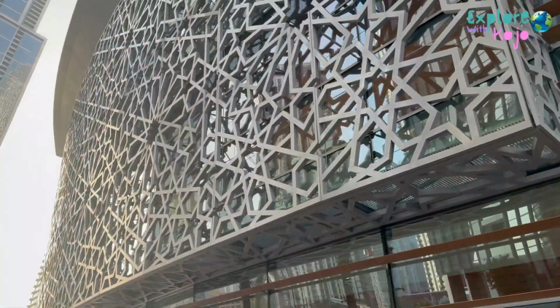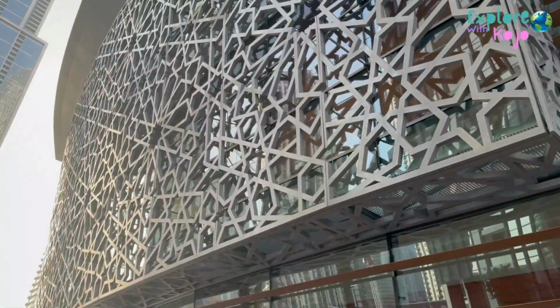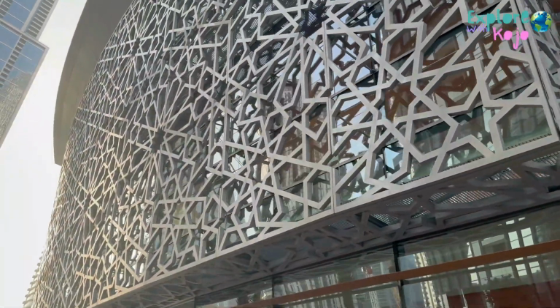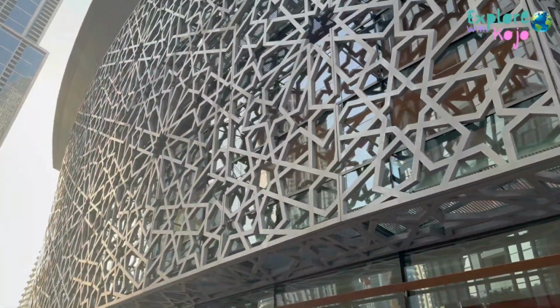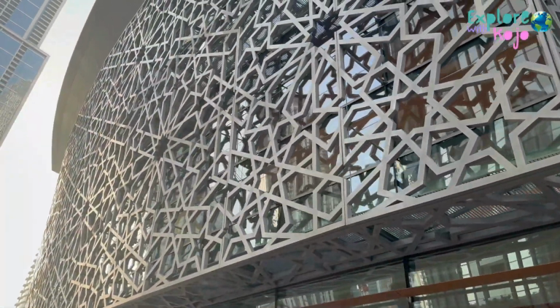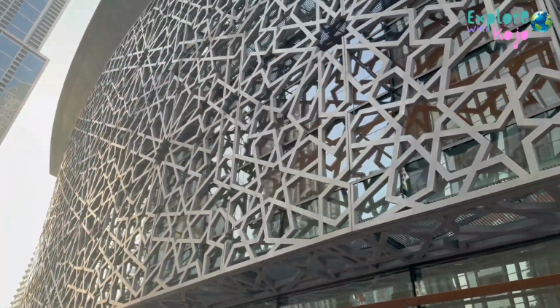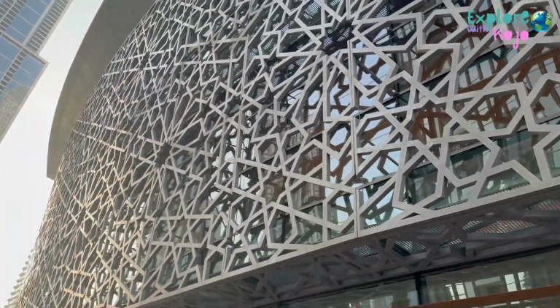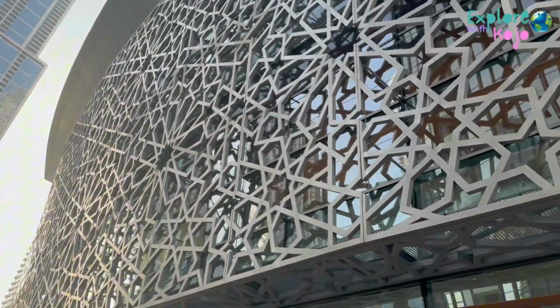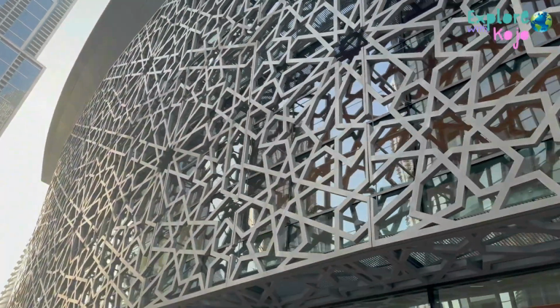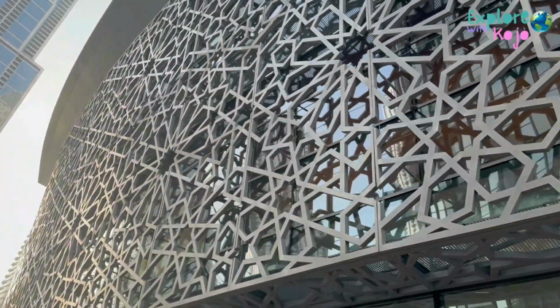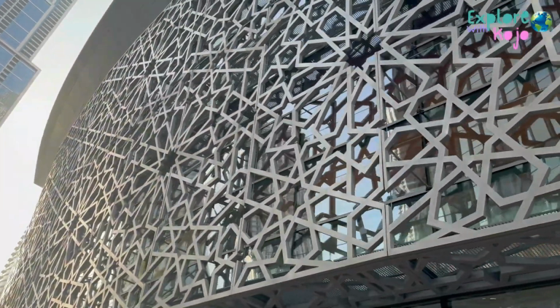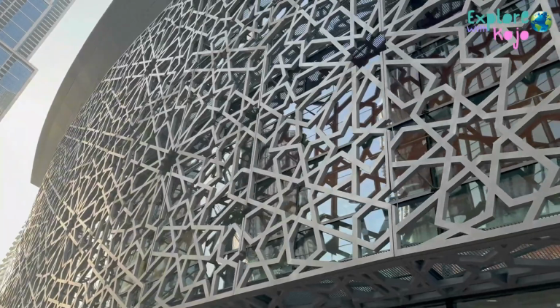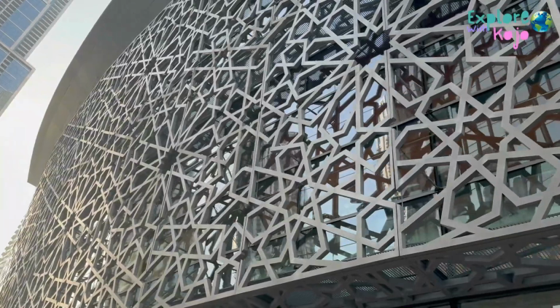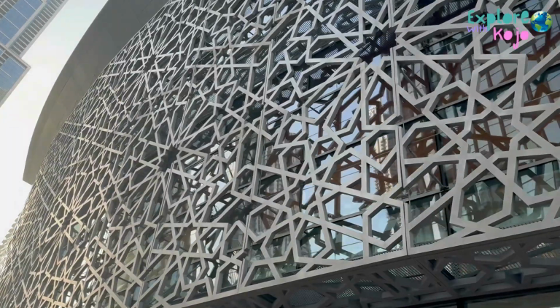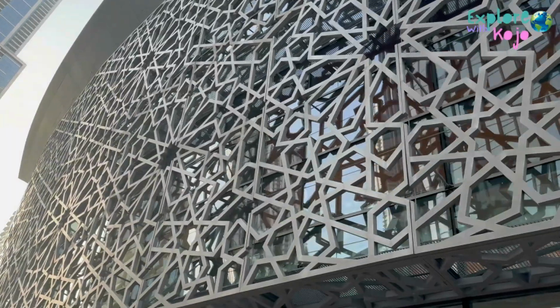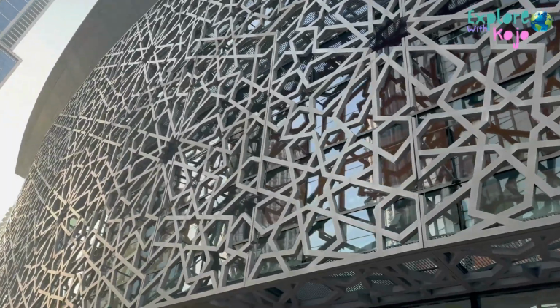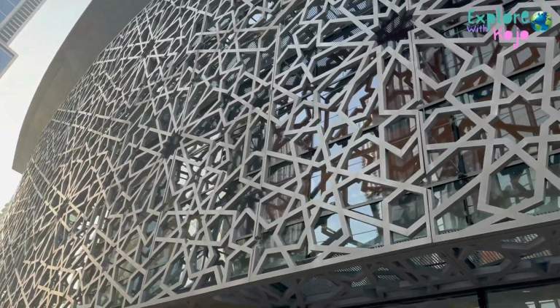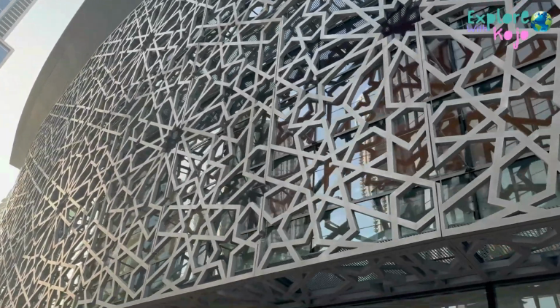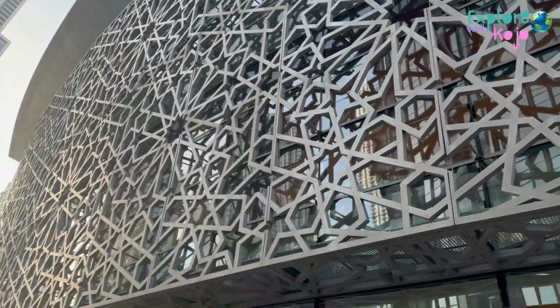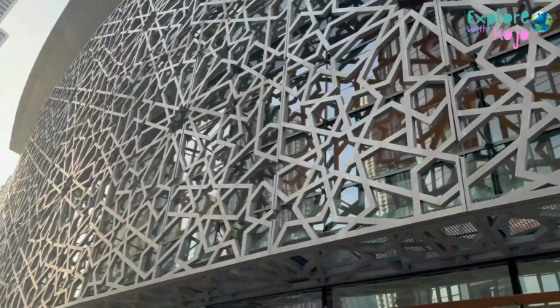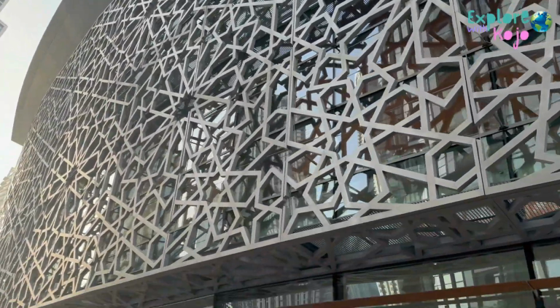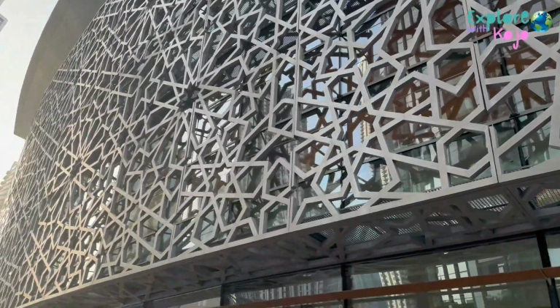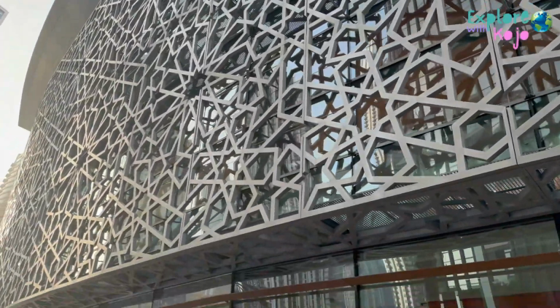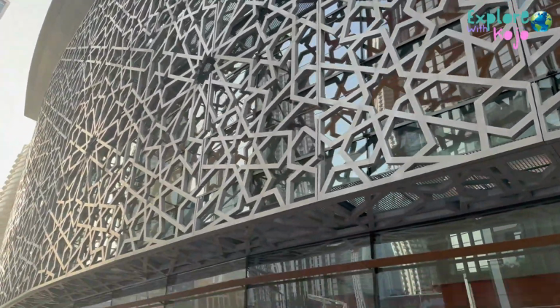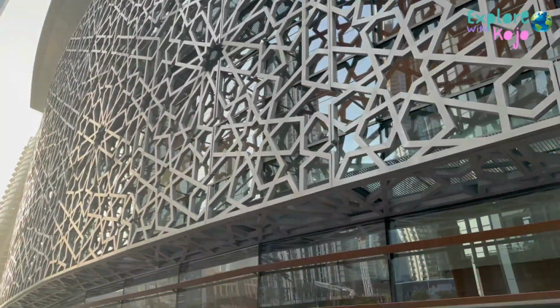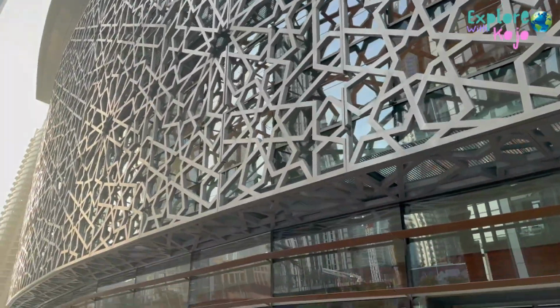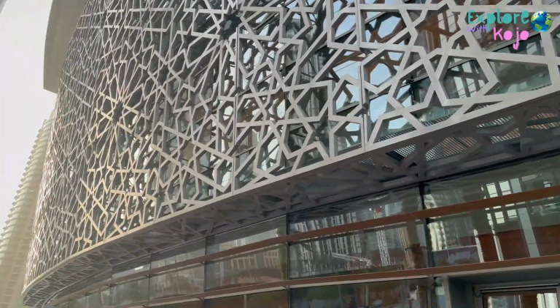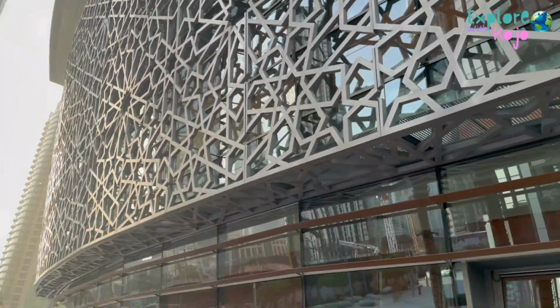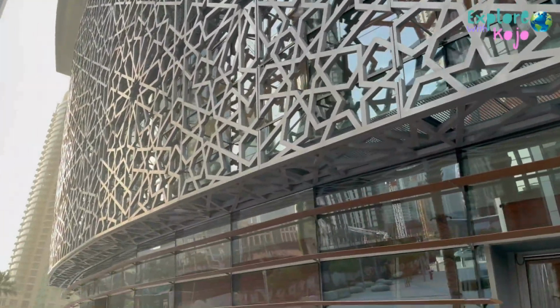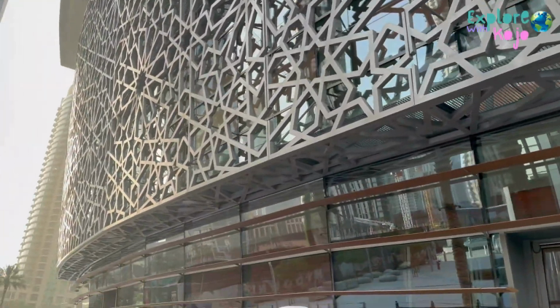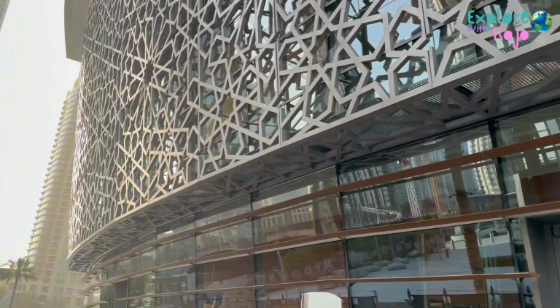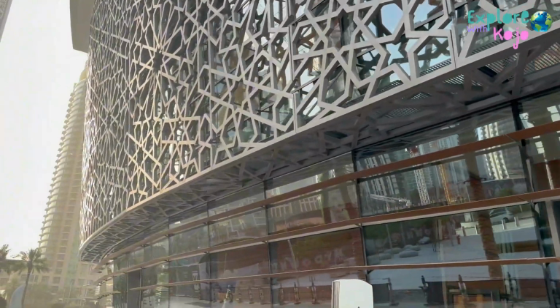The design of this building is one of my favorites in the city. It is really beautiful.